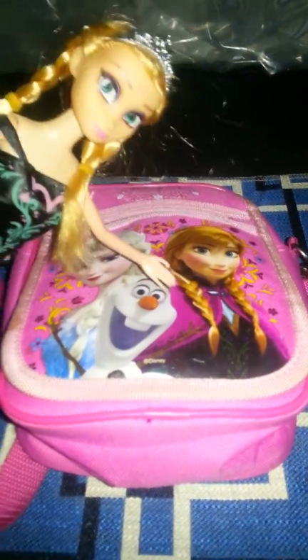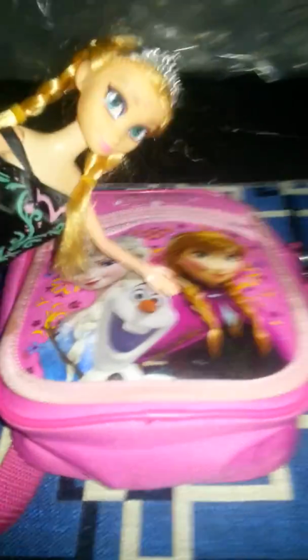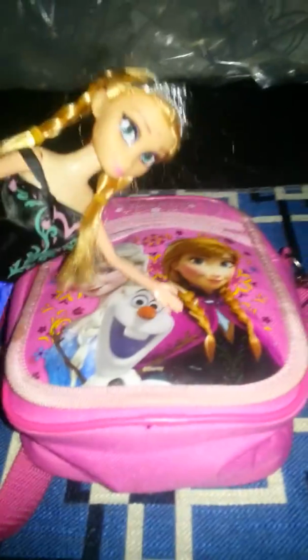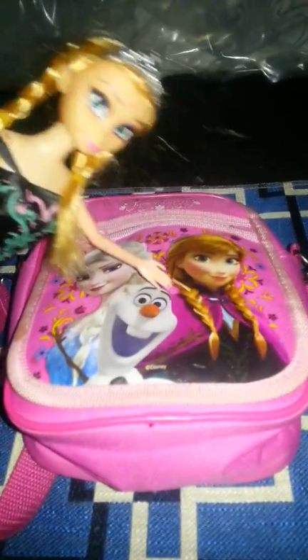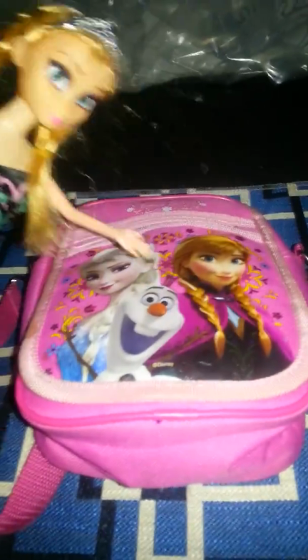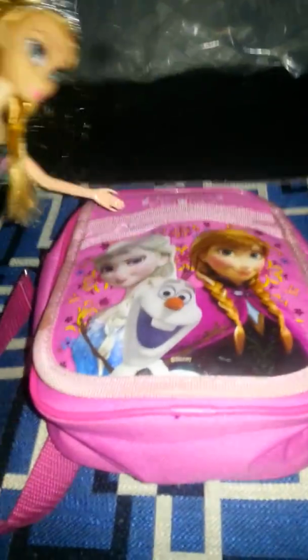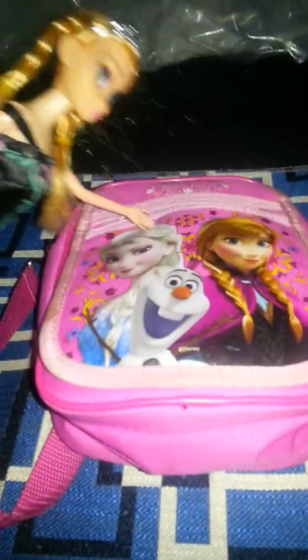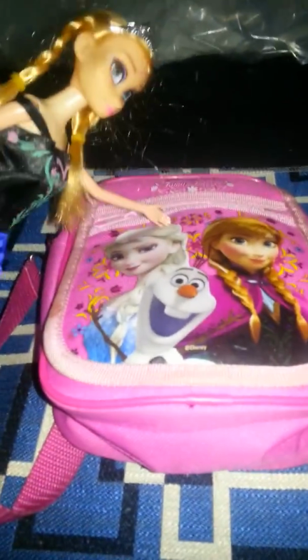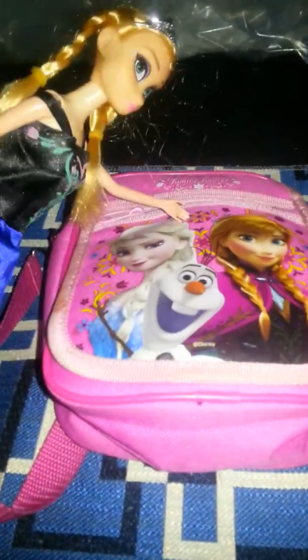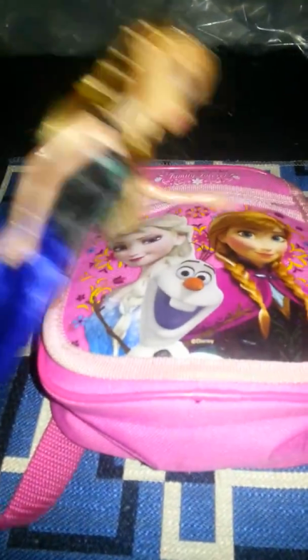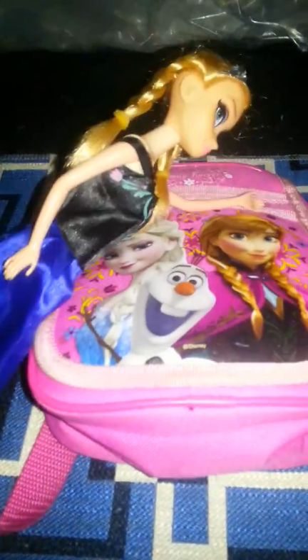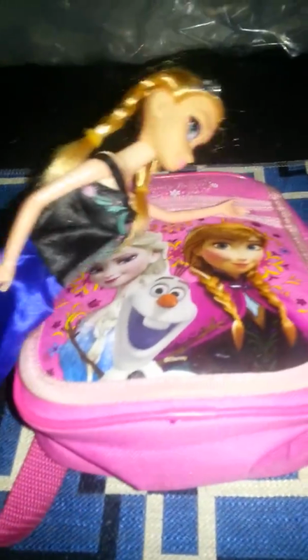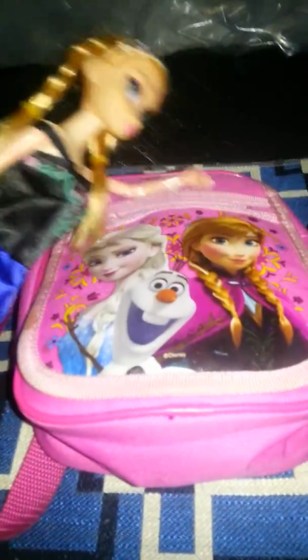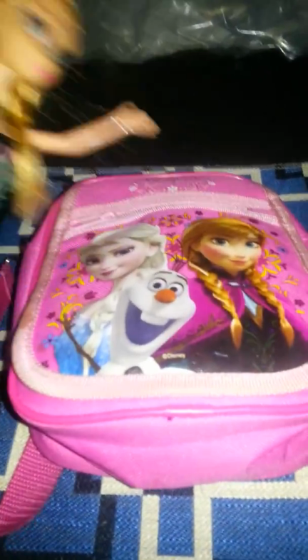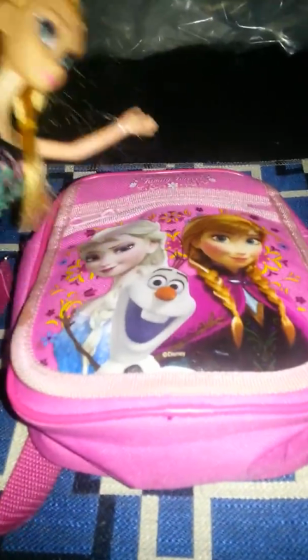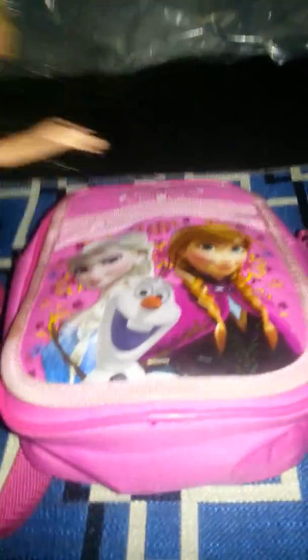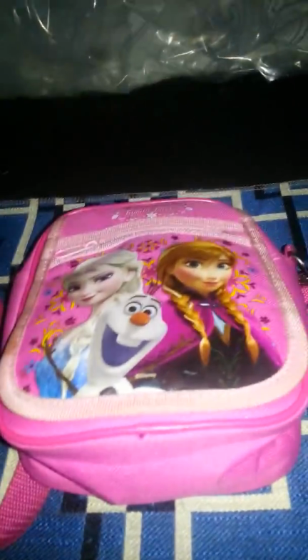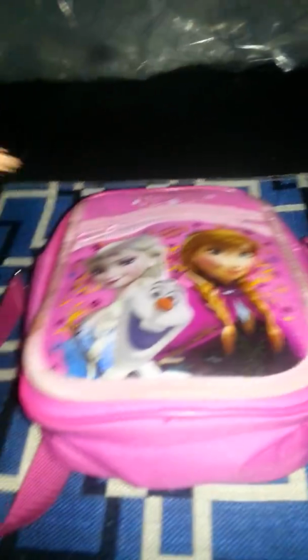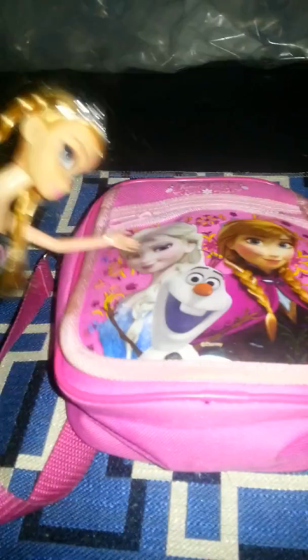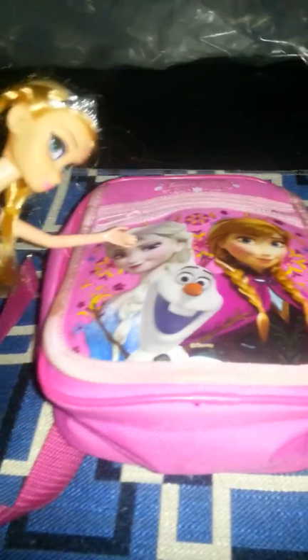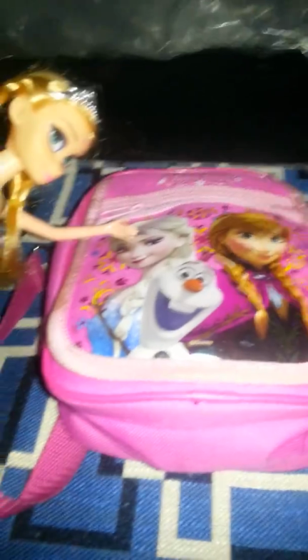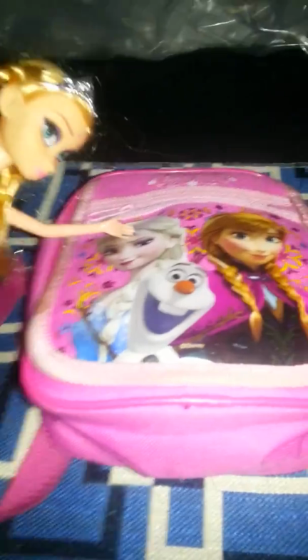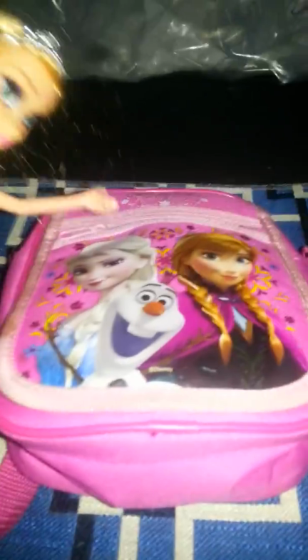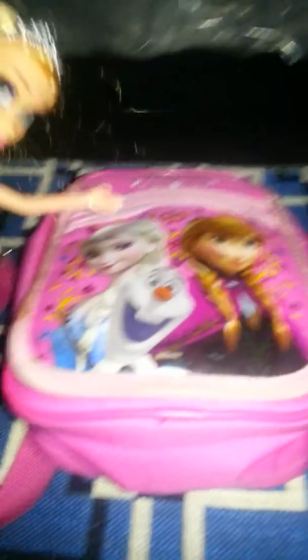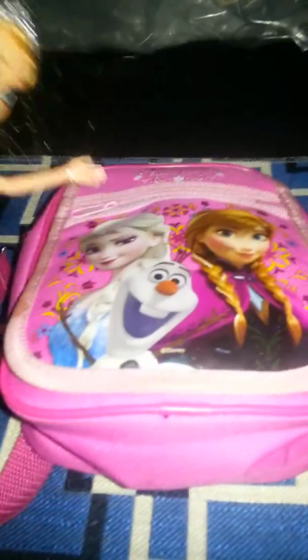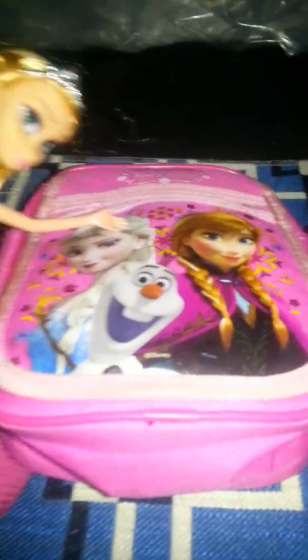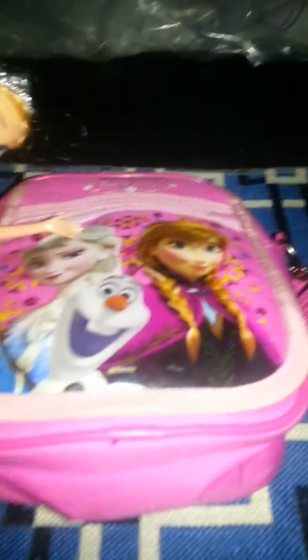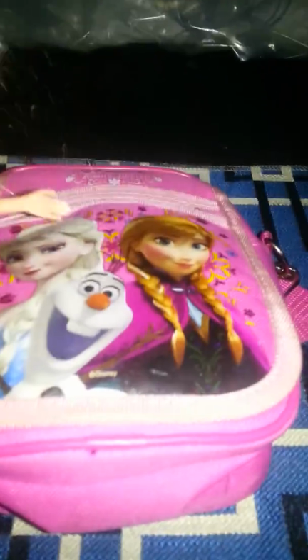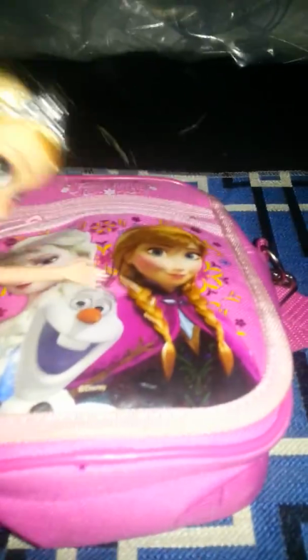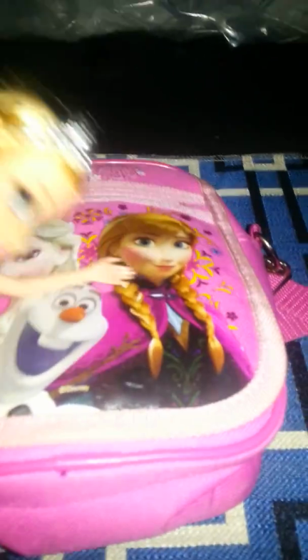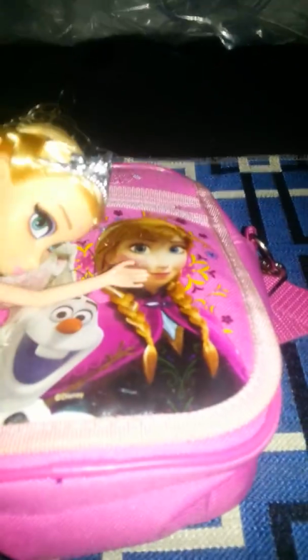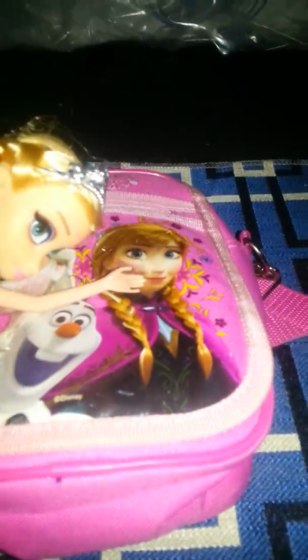Sarah, Sarah, look what I found. I found this awesome Frozen backpack.